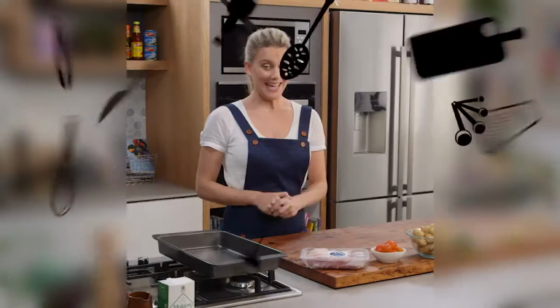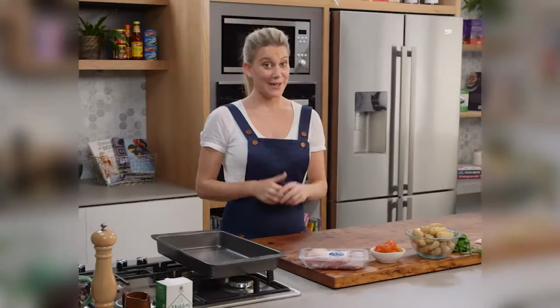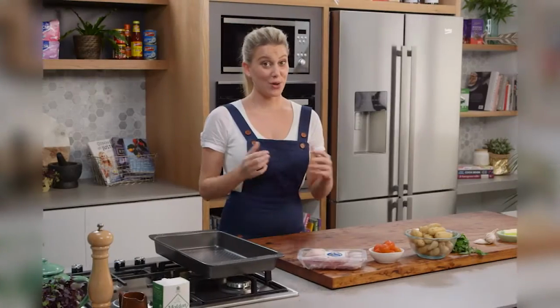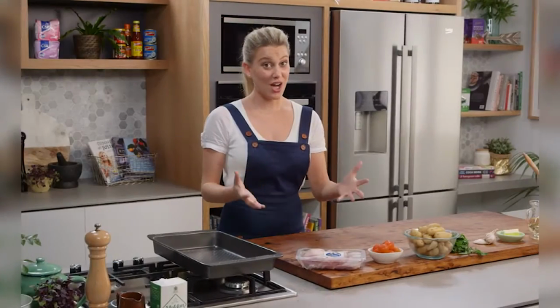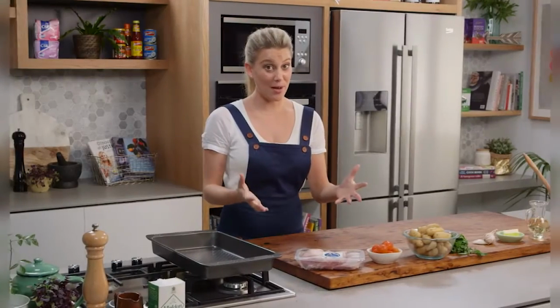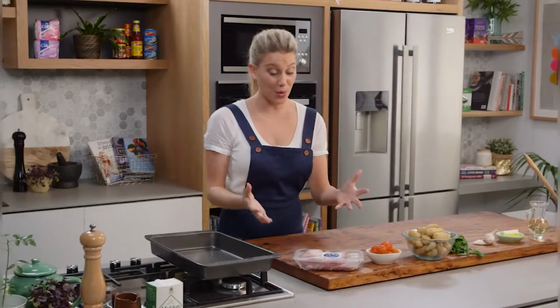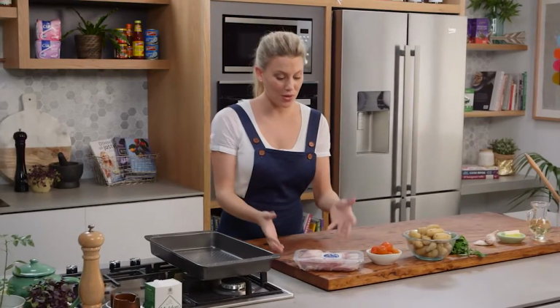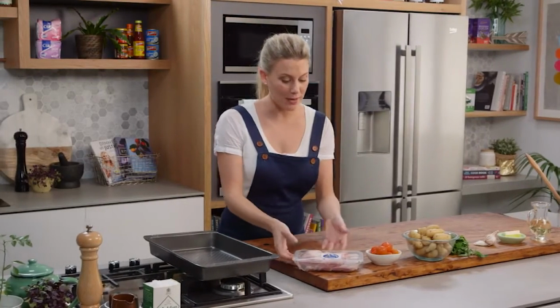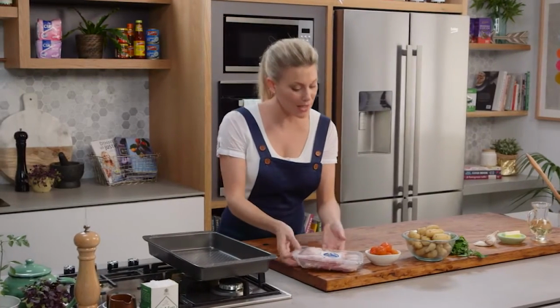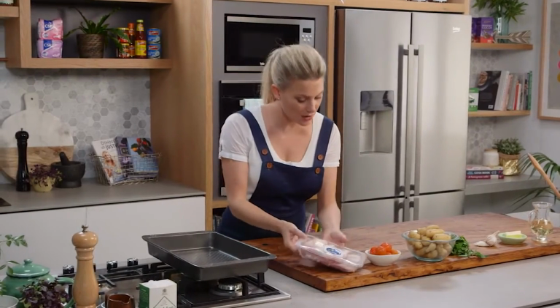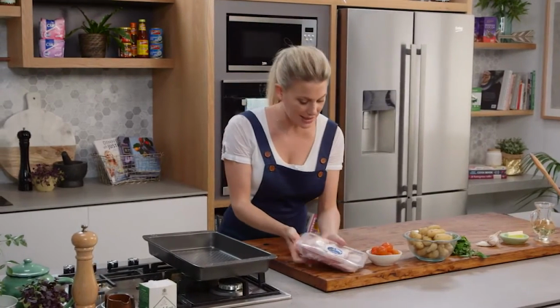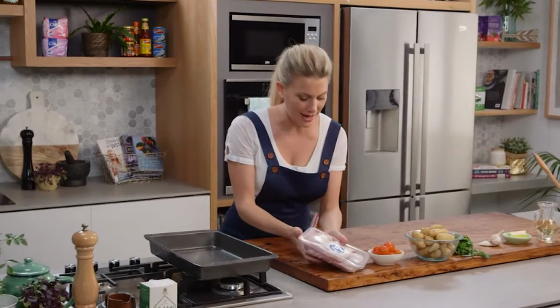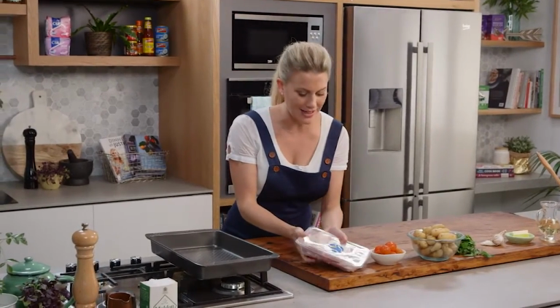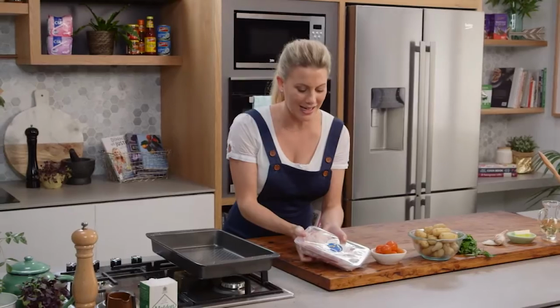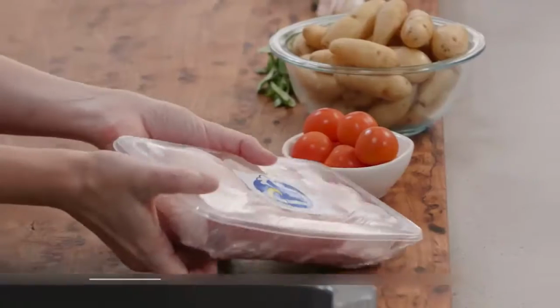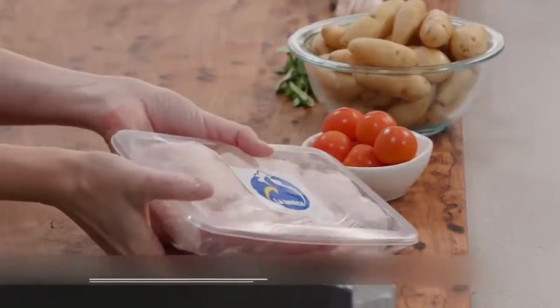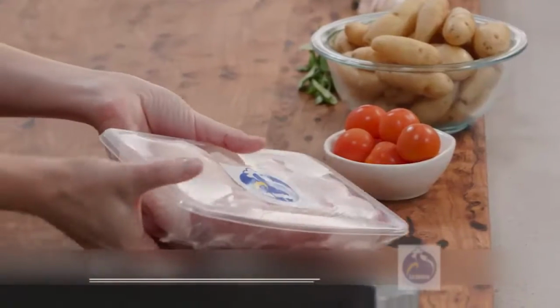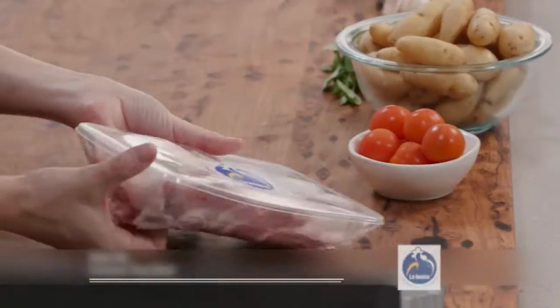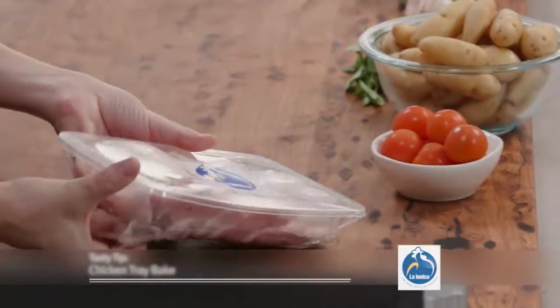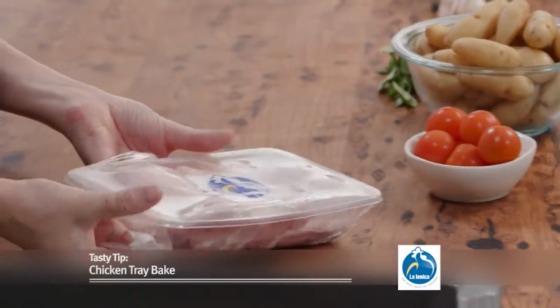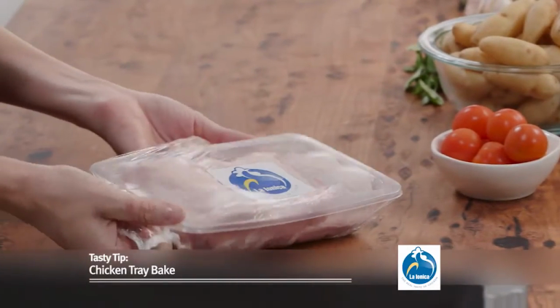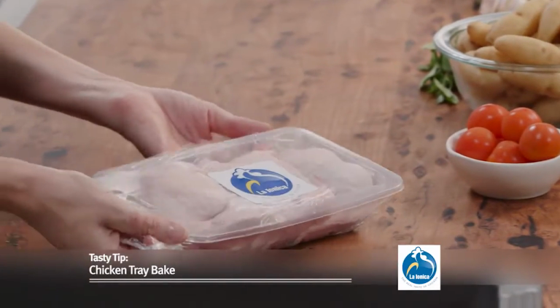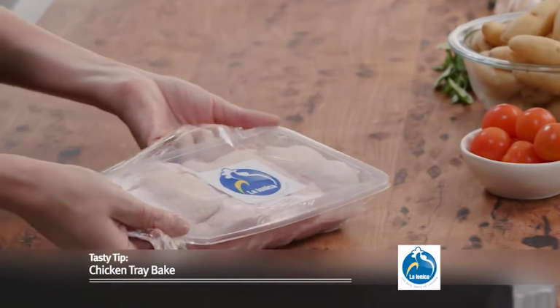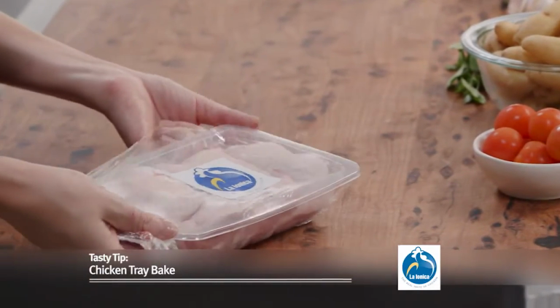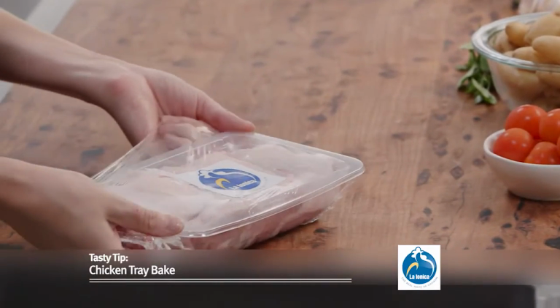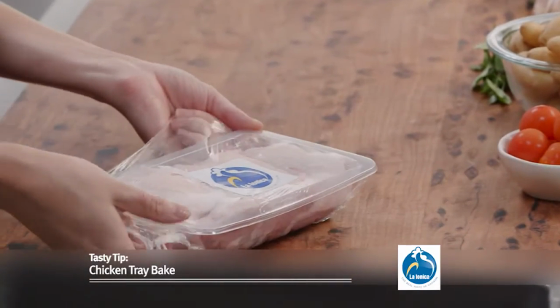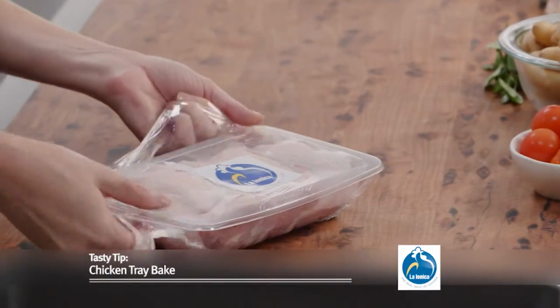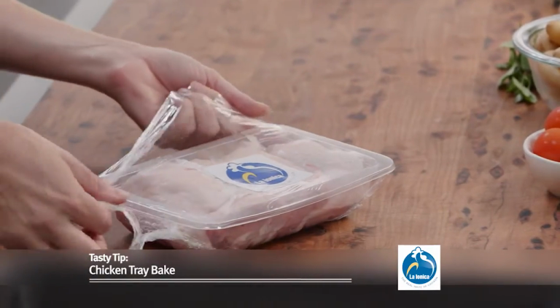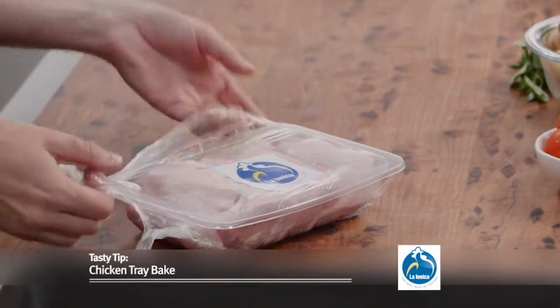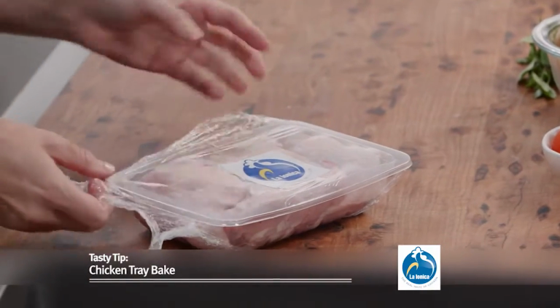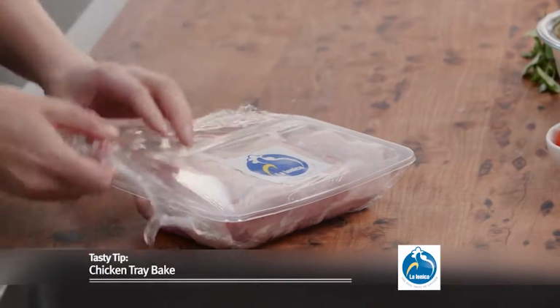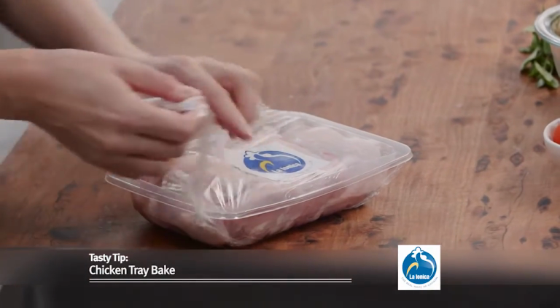If you're time poor, like many of us out there, here's a great little tip to do a one-pan wonder with chicken.